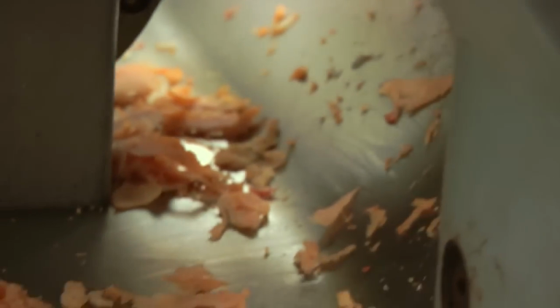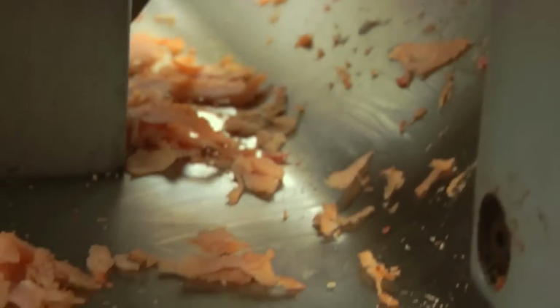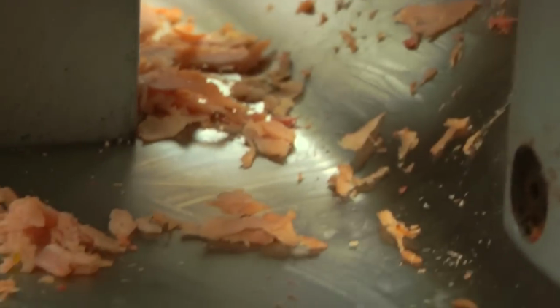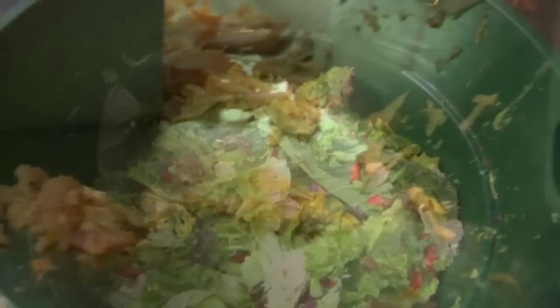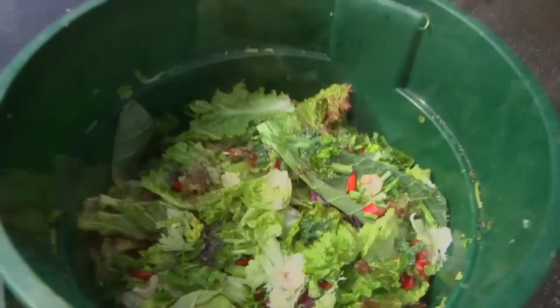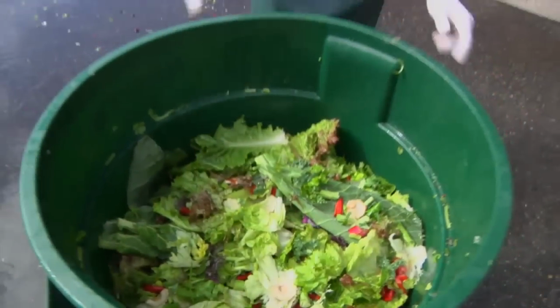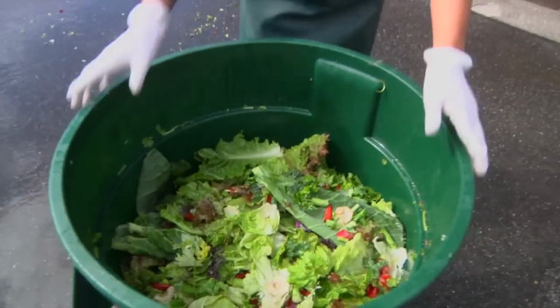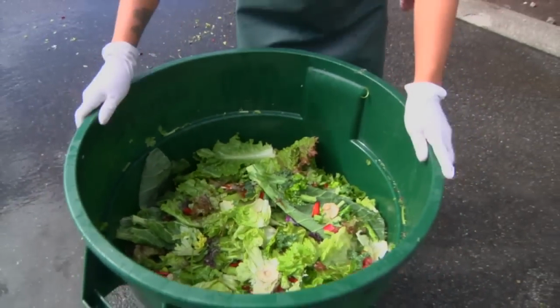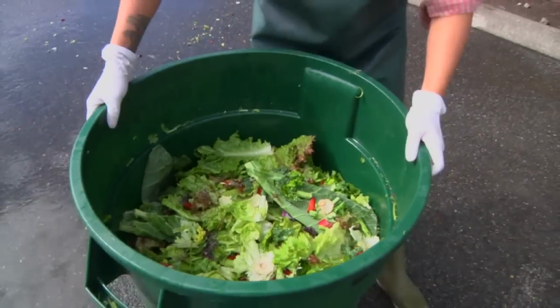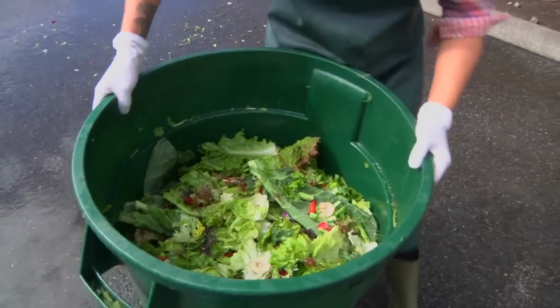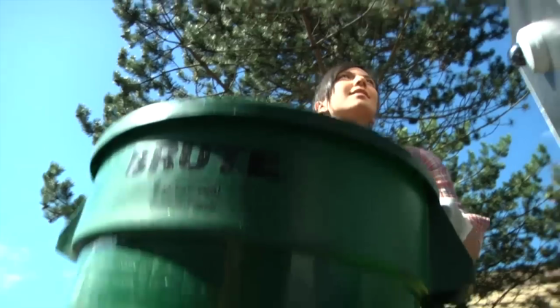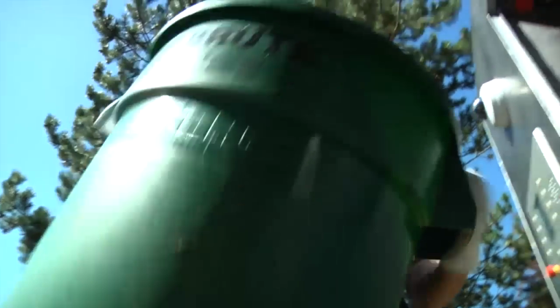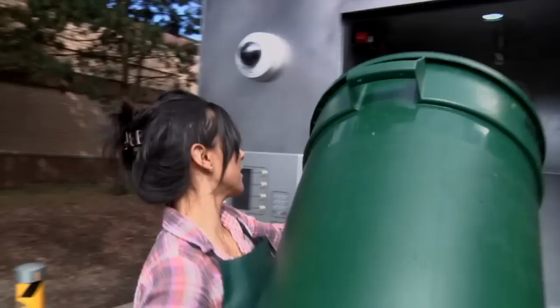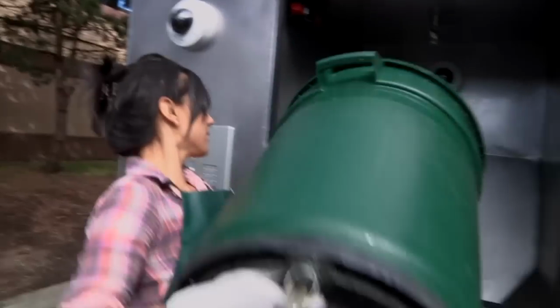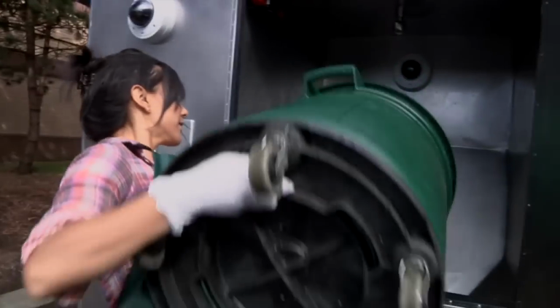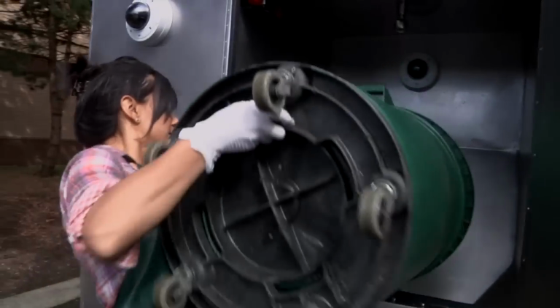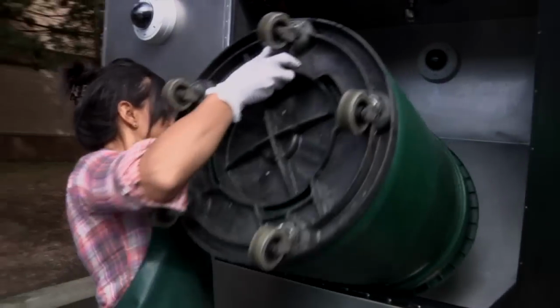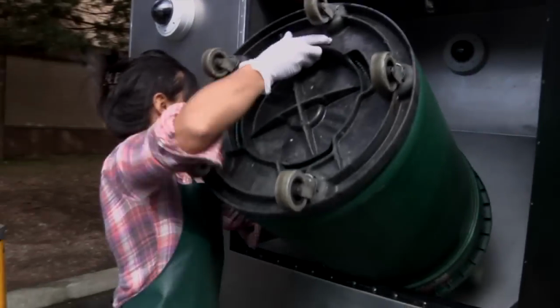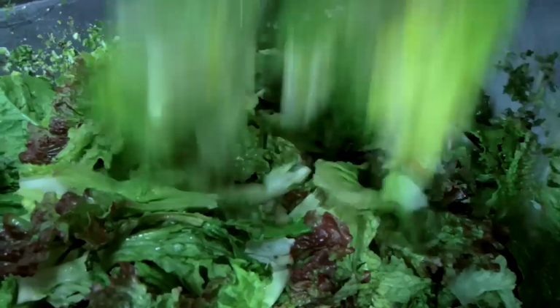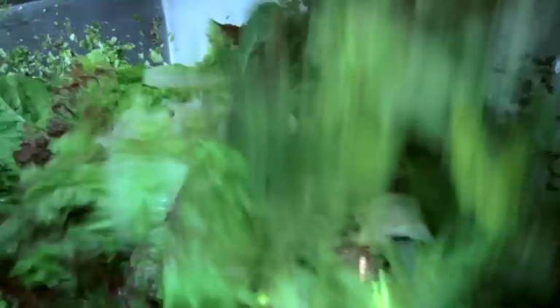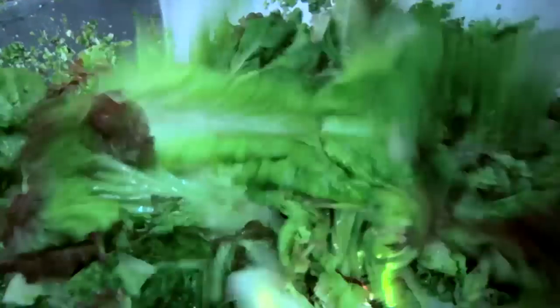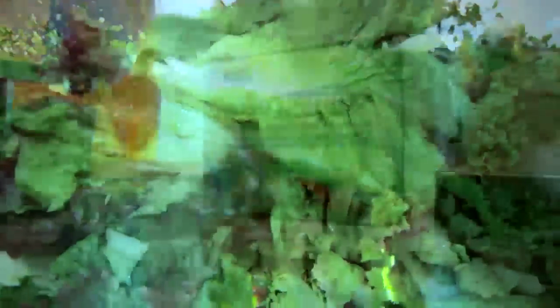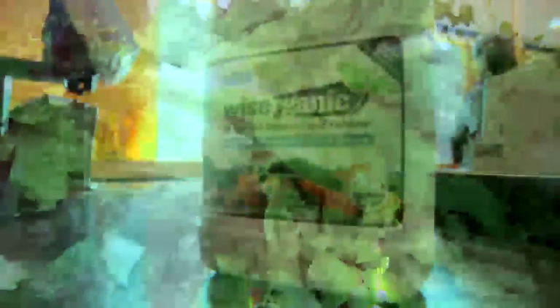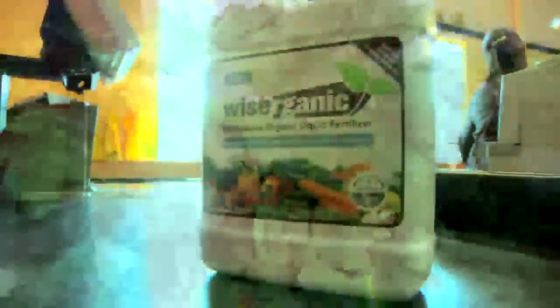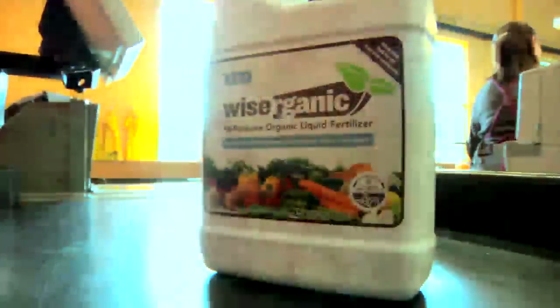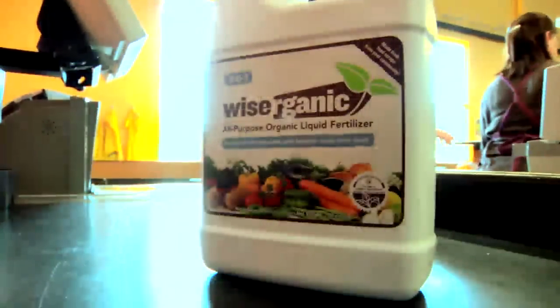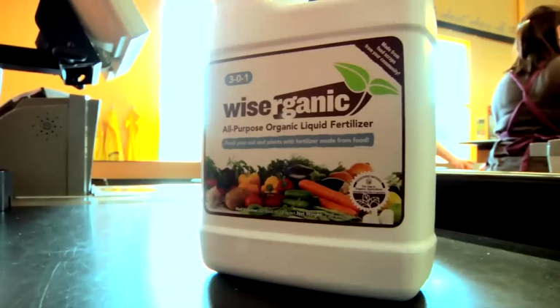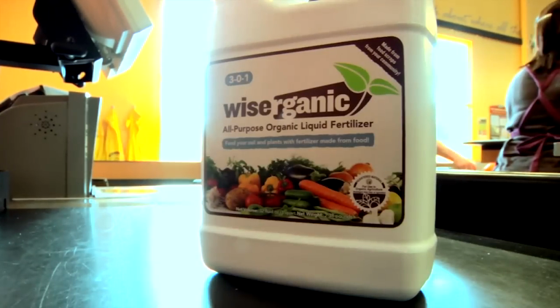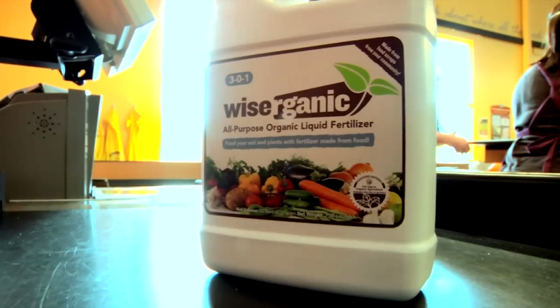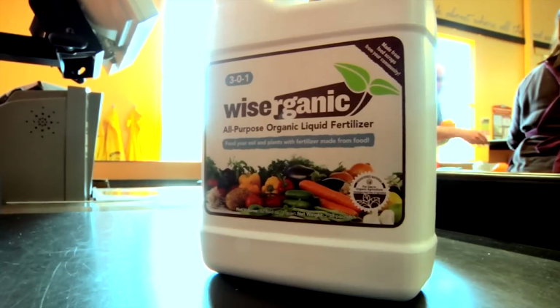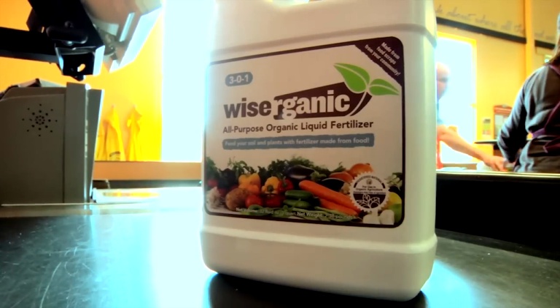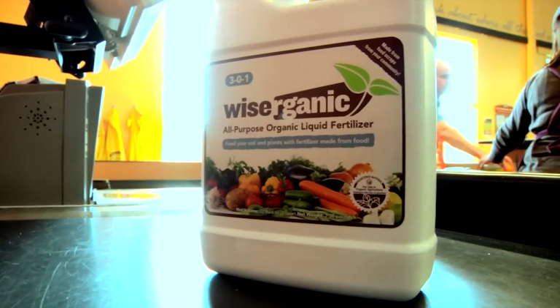Using food scraps, The Harvester initiates a process that converts food waste into nutrient-rich agricultural fertilizer.